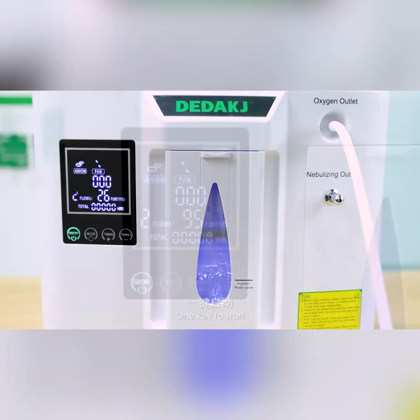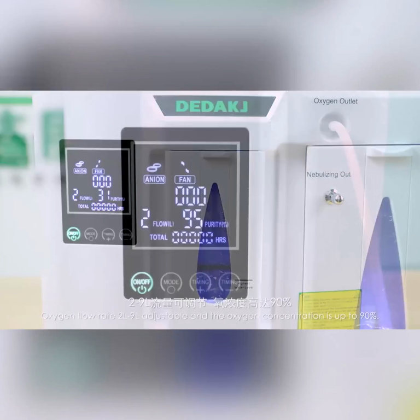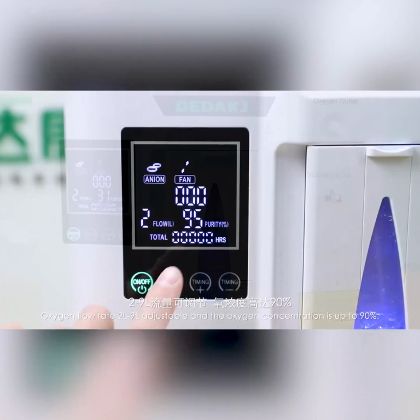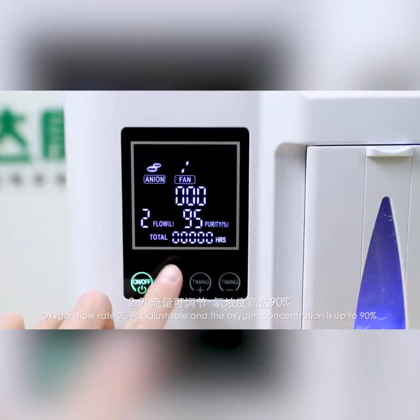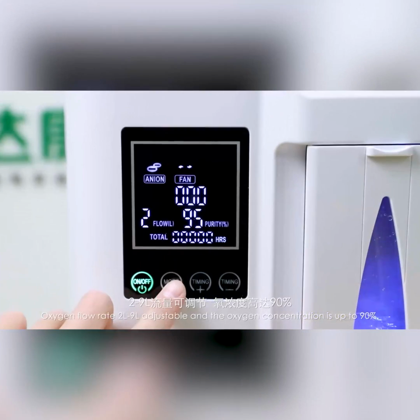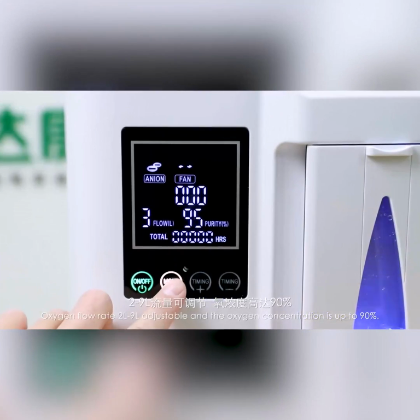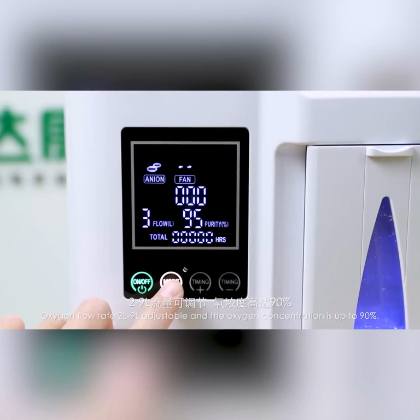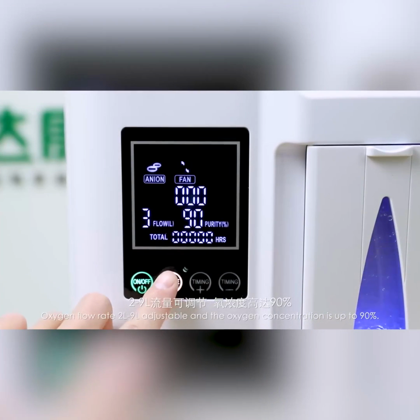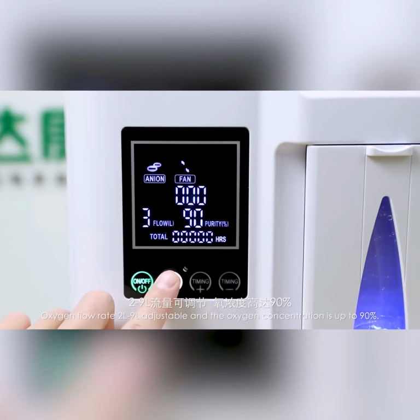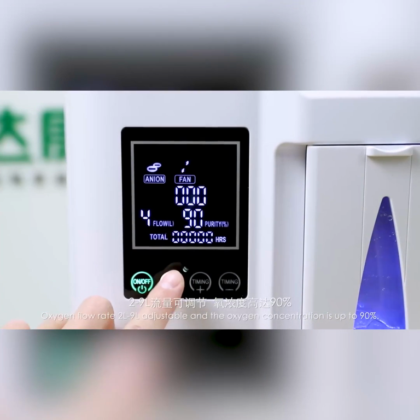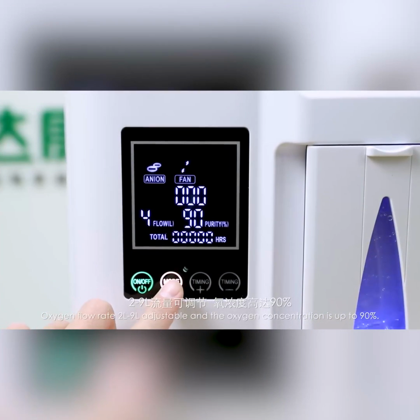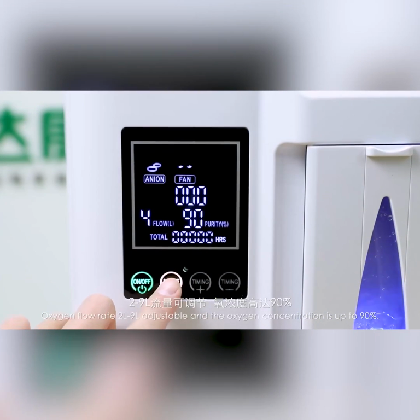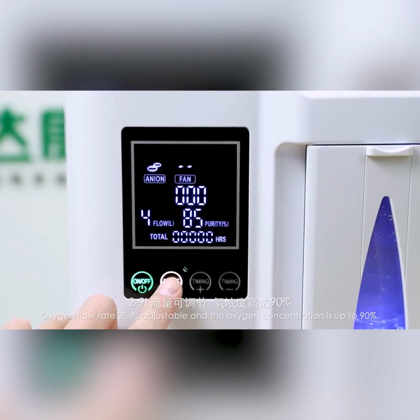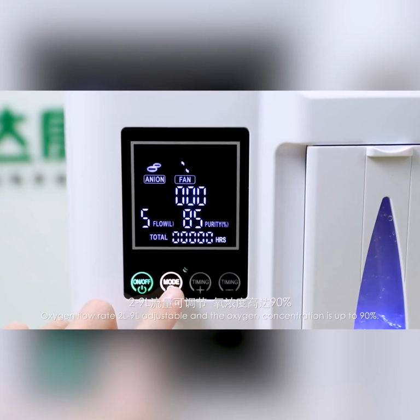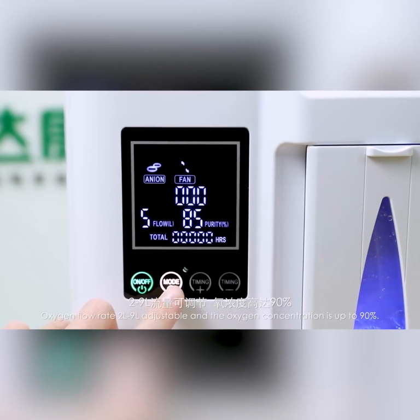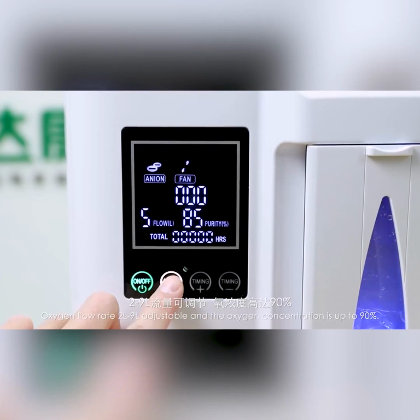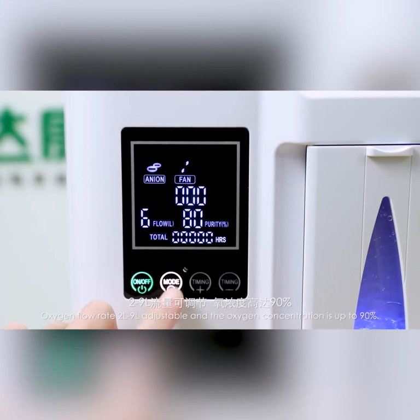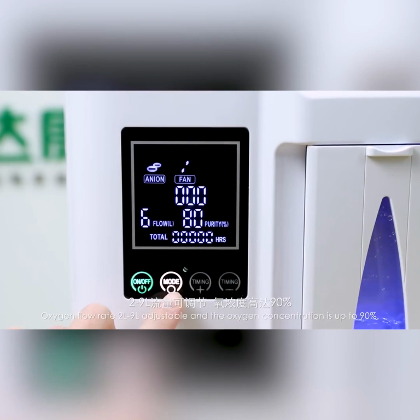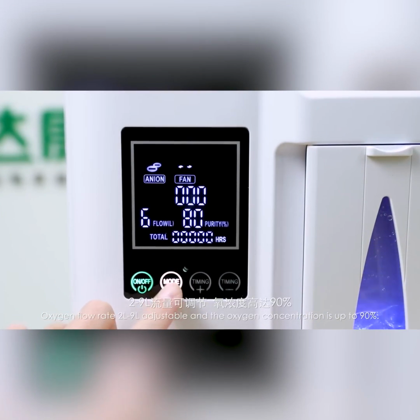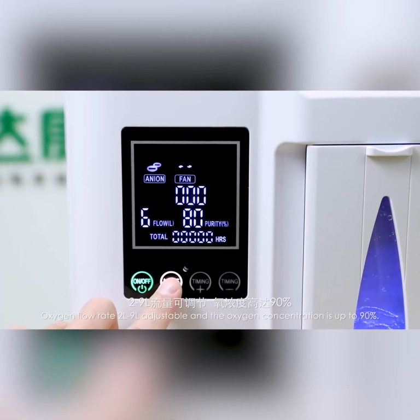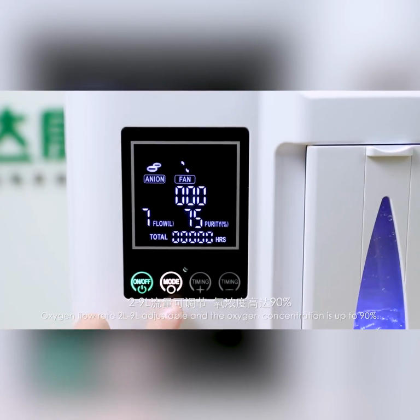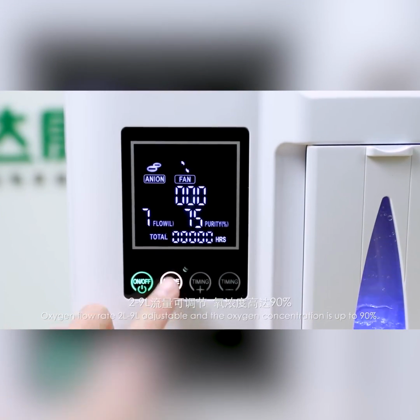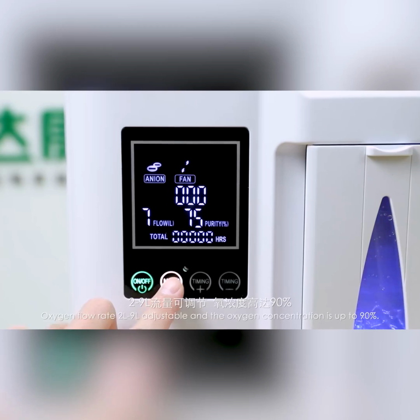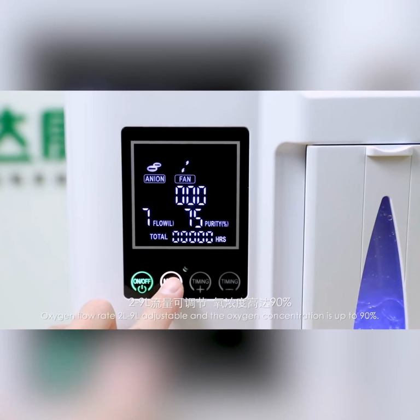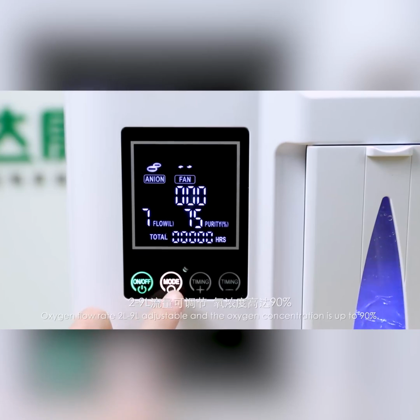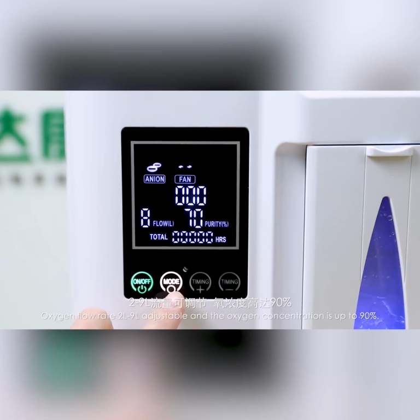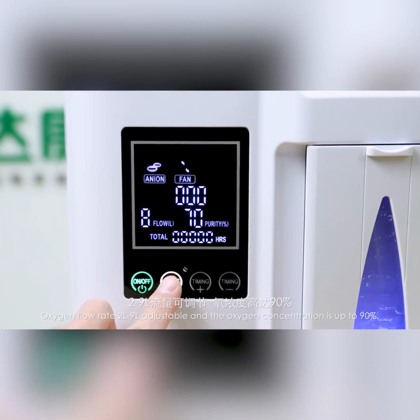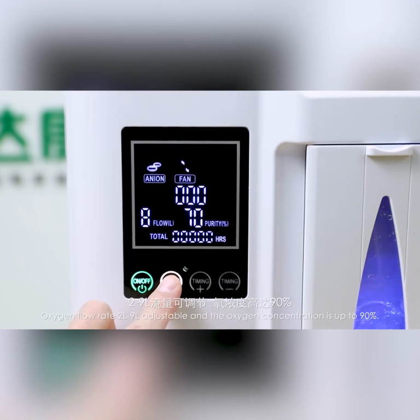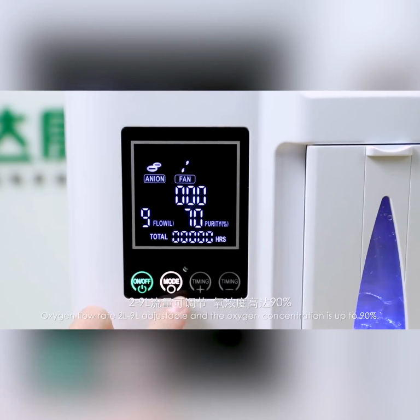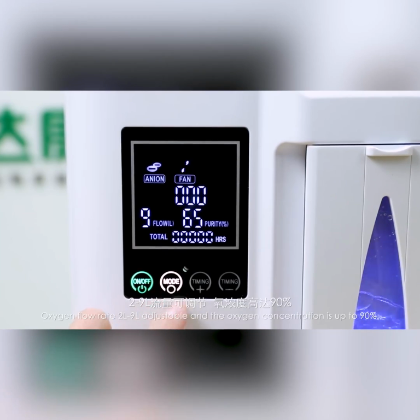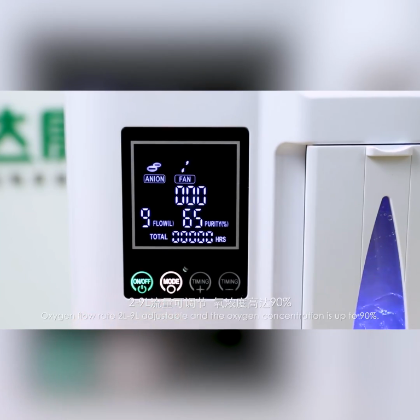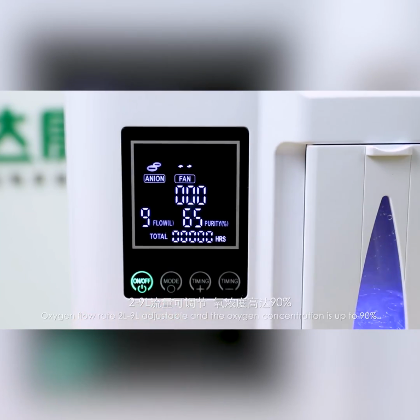Oxygen flow rate is 2L to 9L adjustable, and the oxygen concentration is up to 90%.